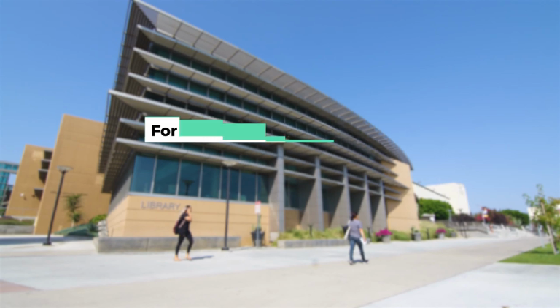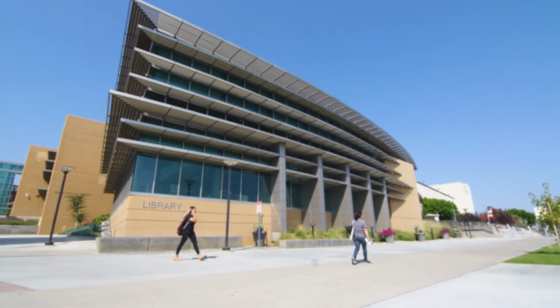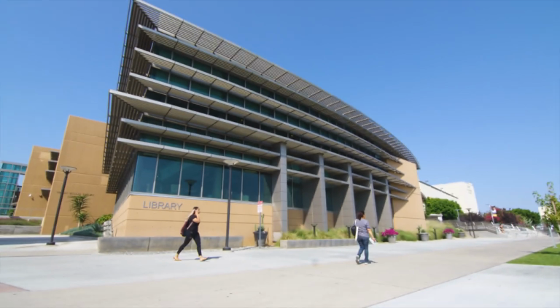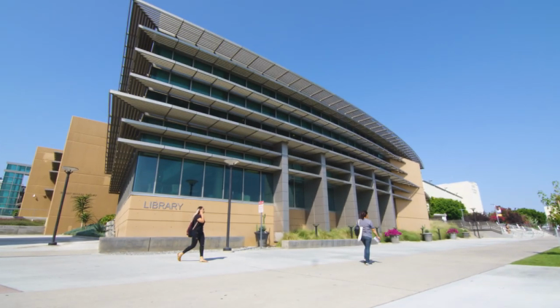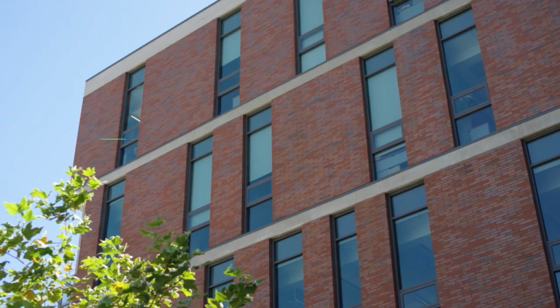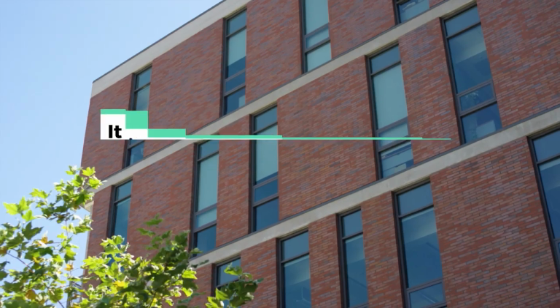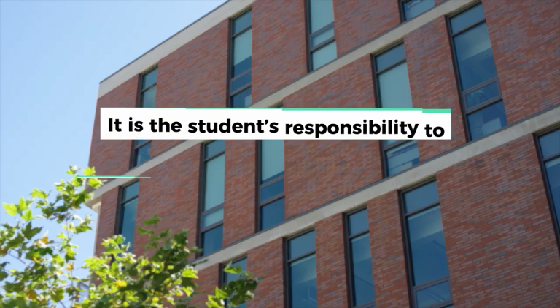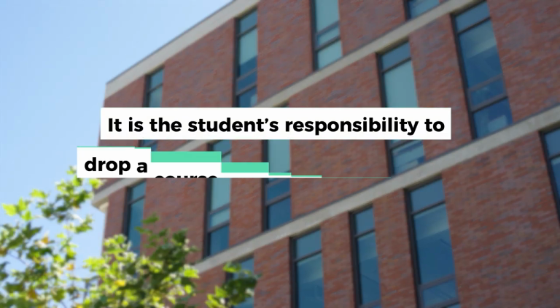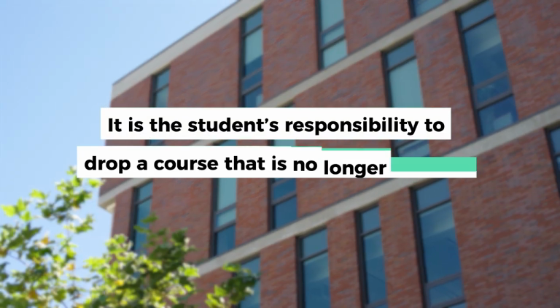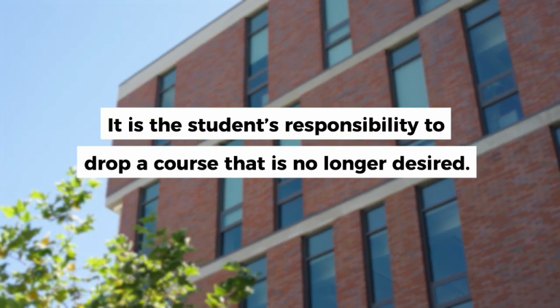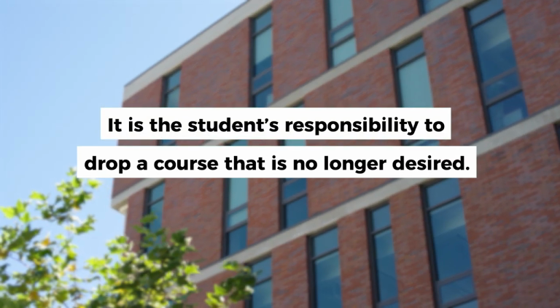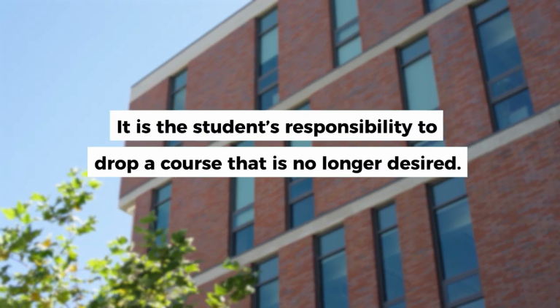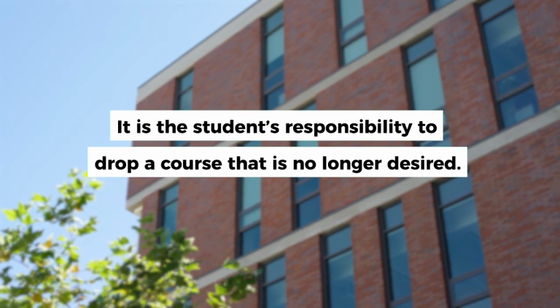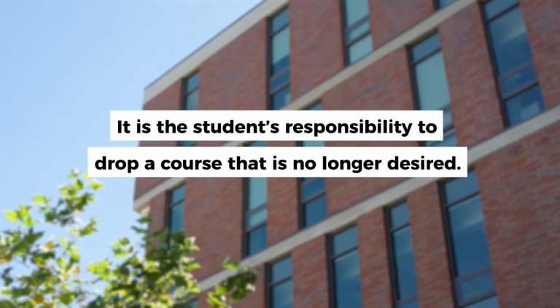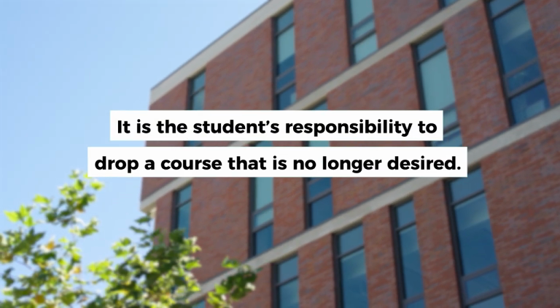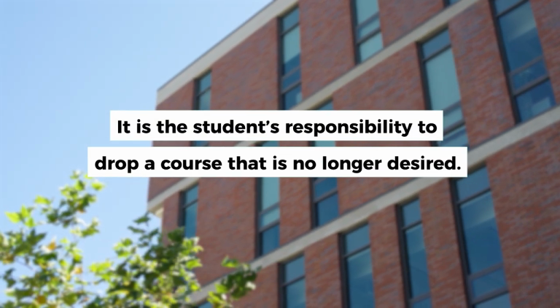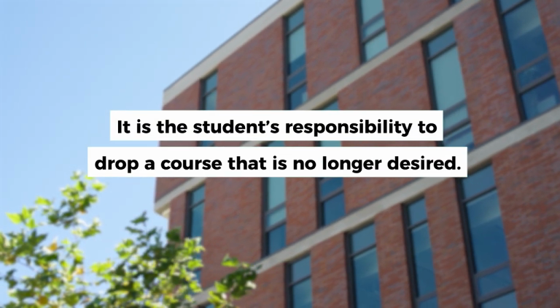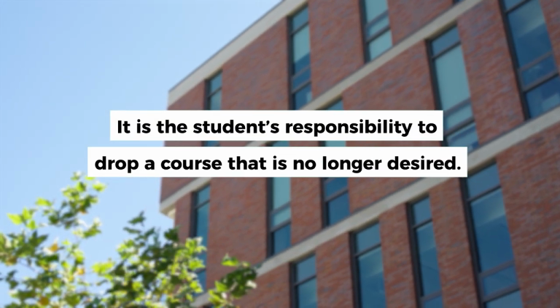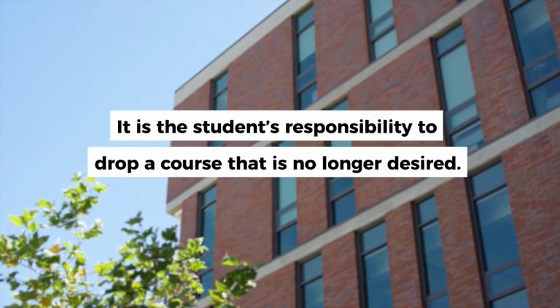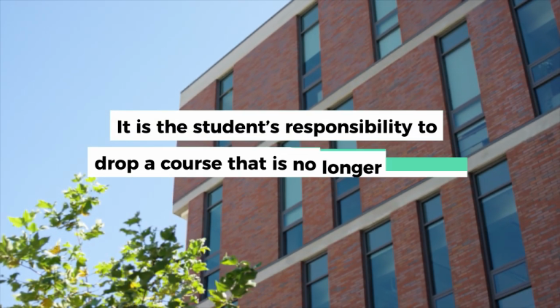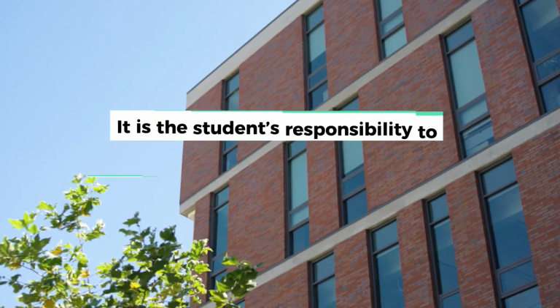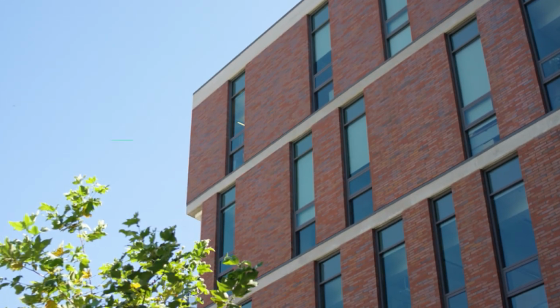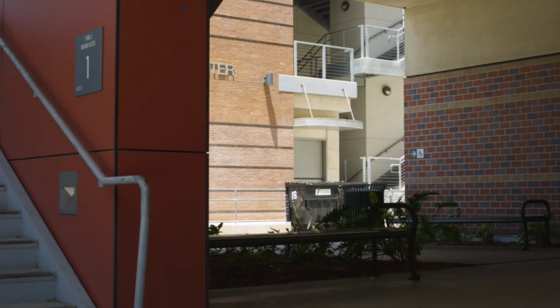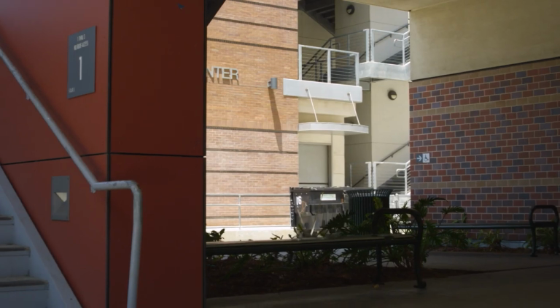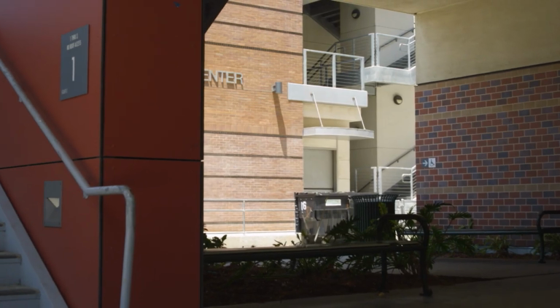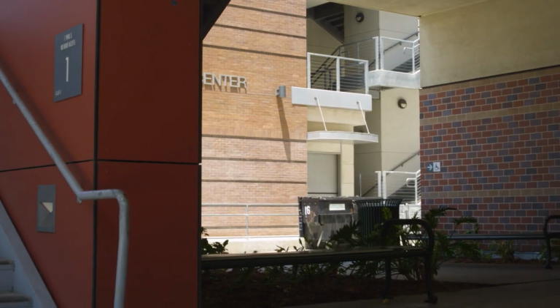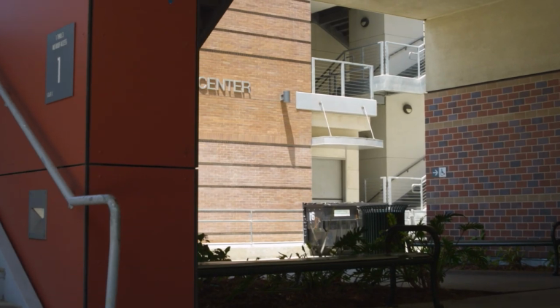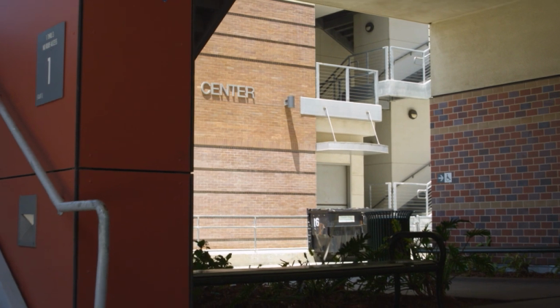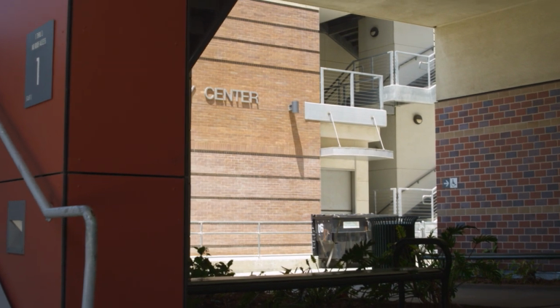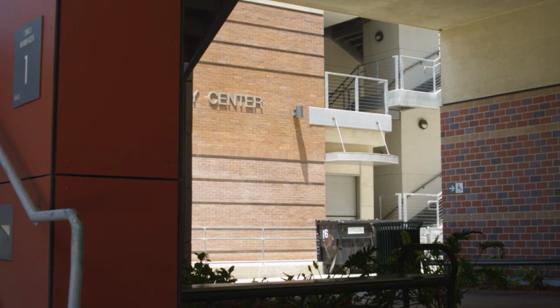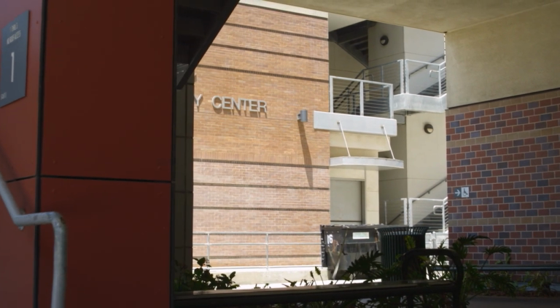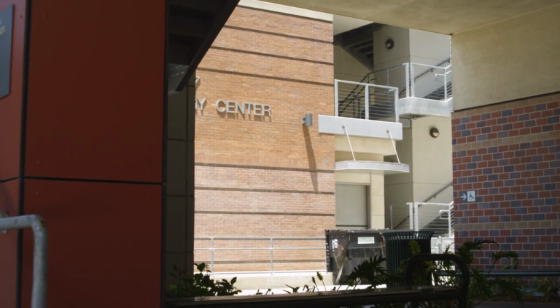It is the student's responsibility to drop from a course if the course is no longer desired. Check the schedule of classes for drop deadlines.